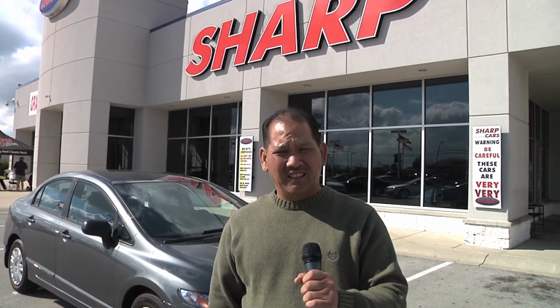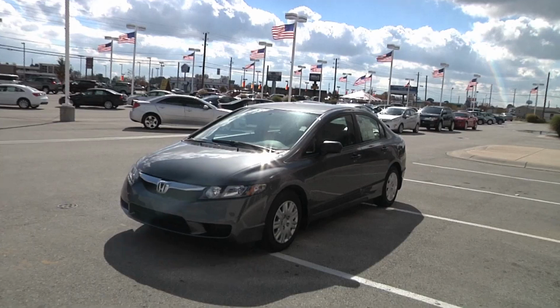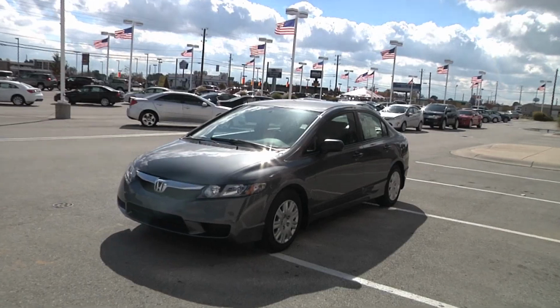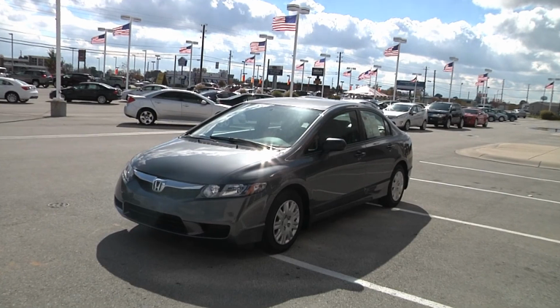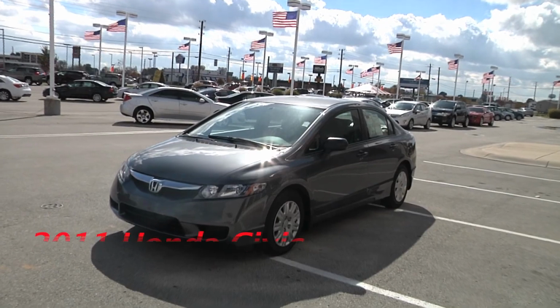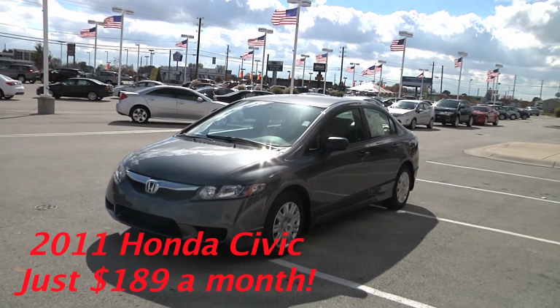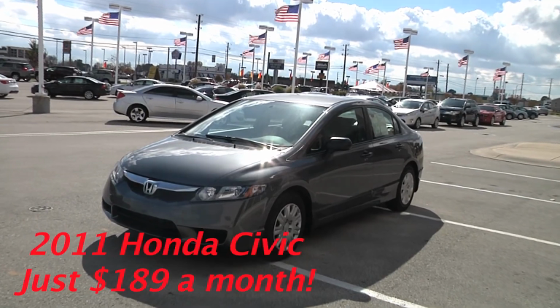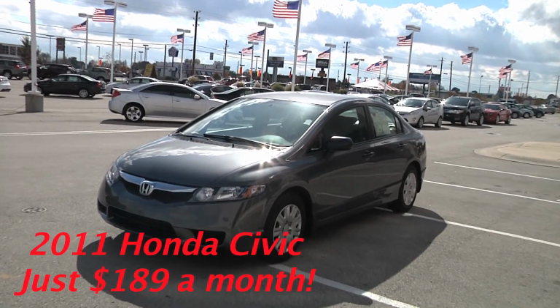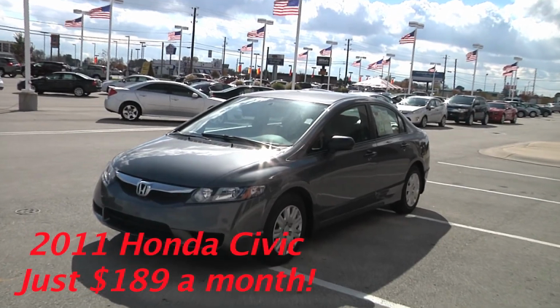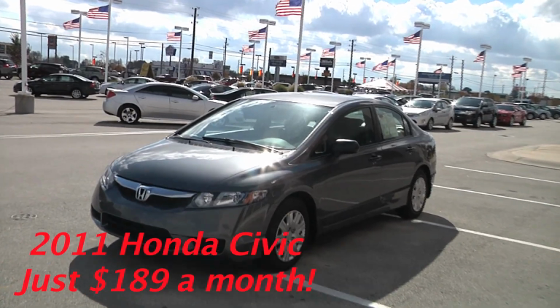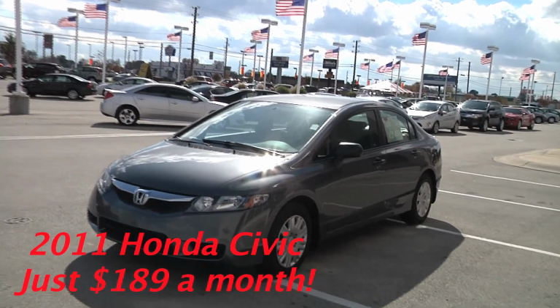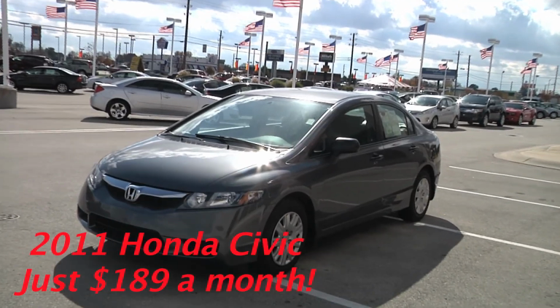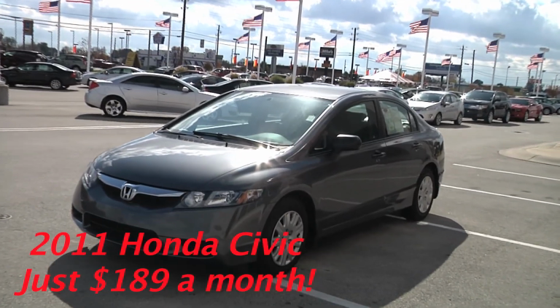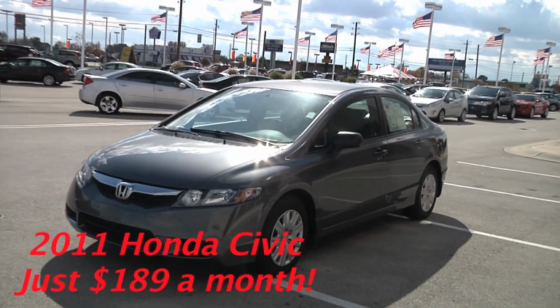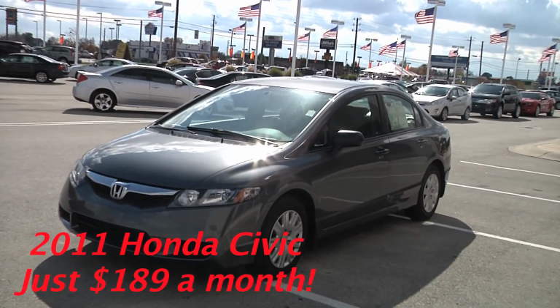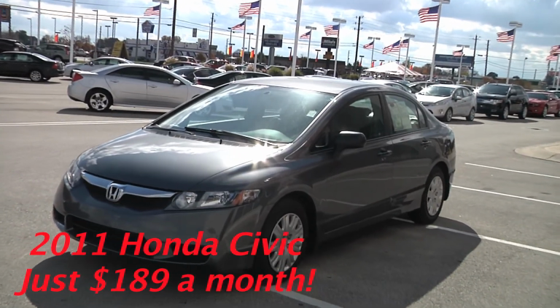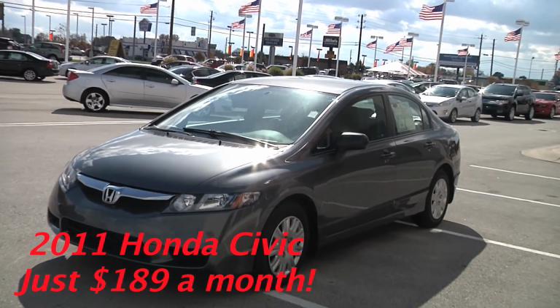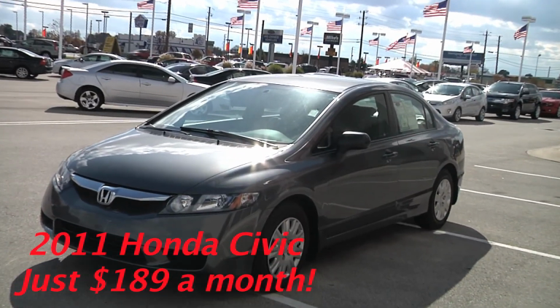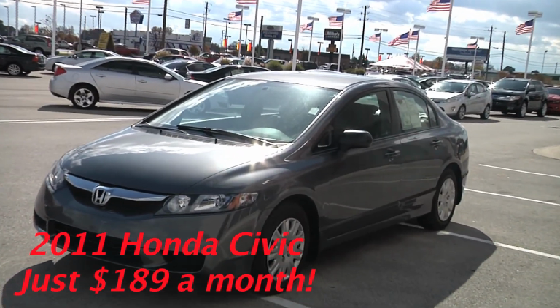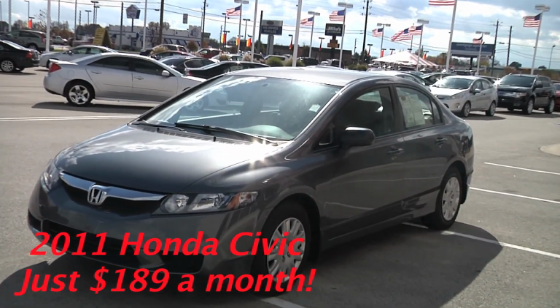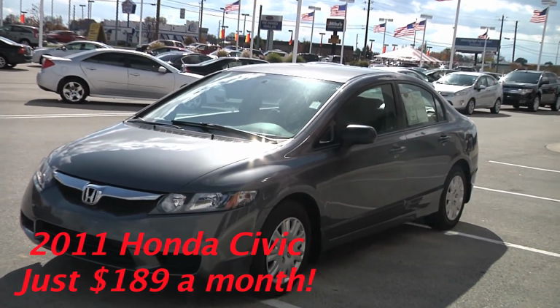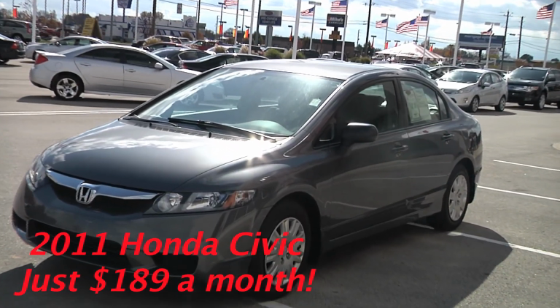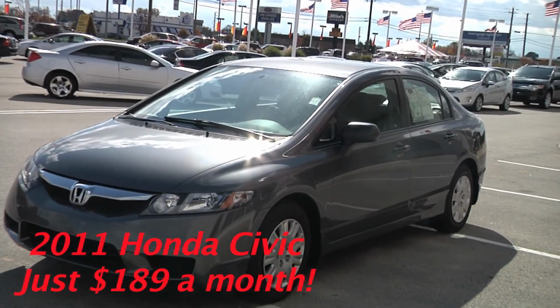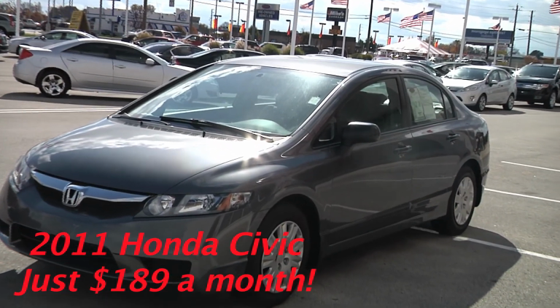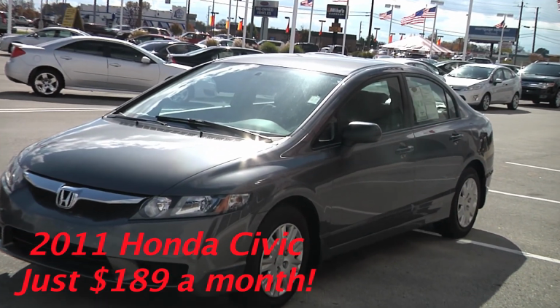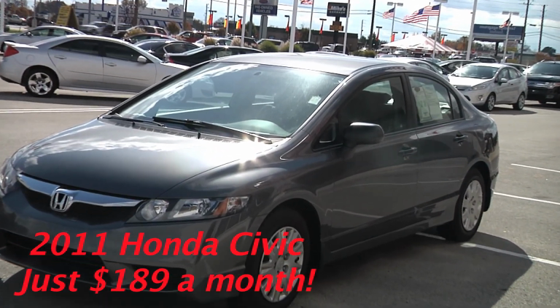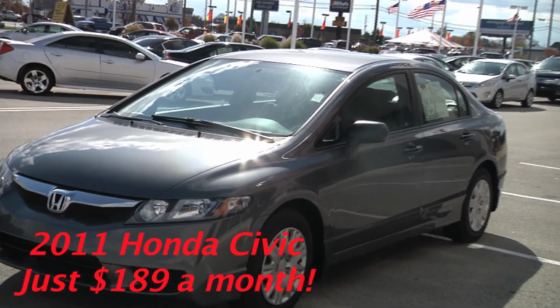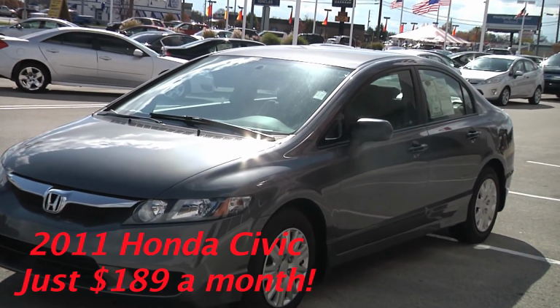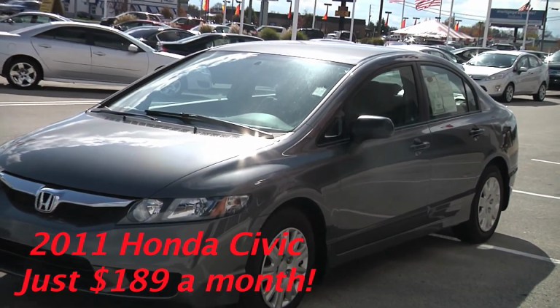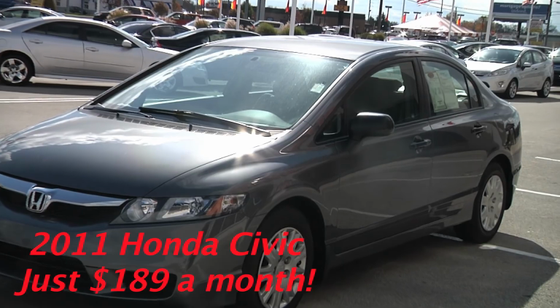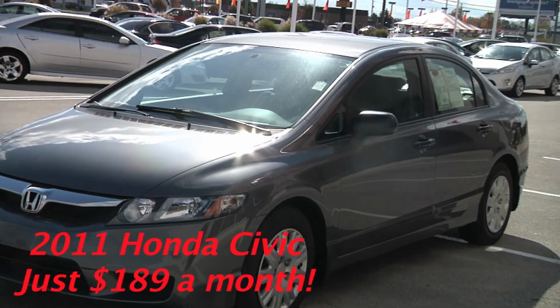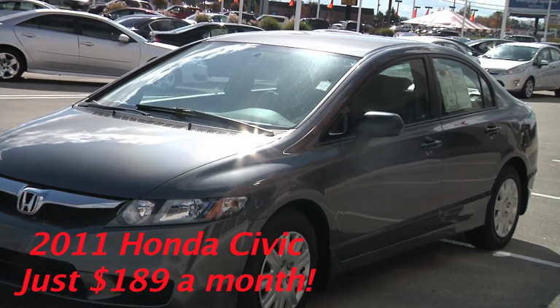Drive this 2011 Honda Civic home today for just $189 a month.